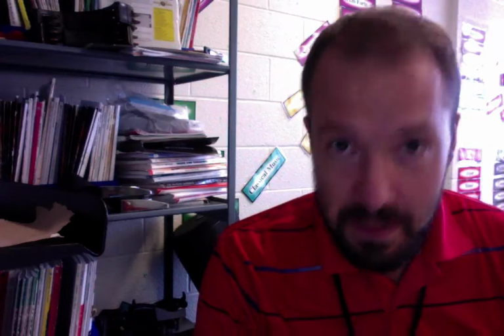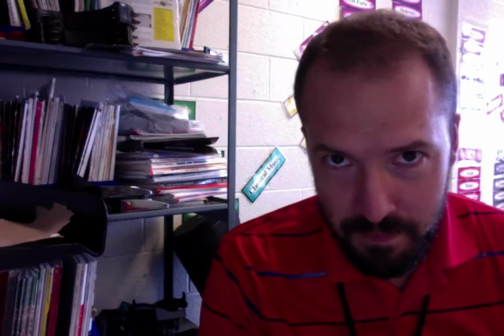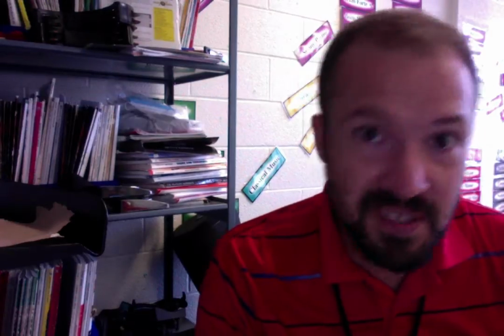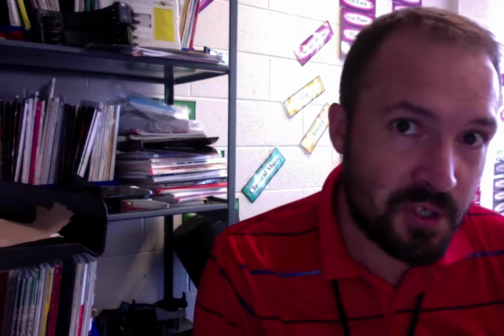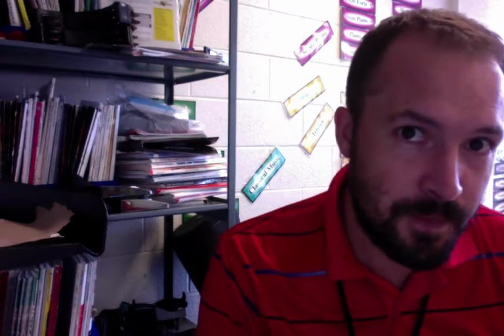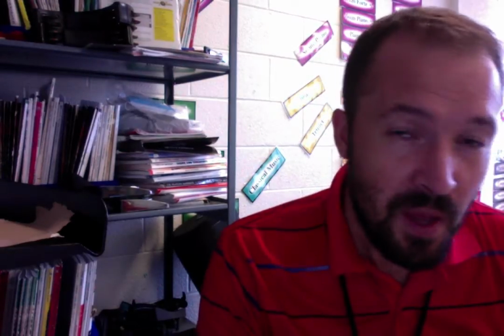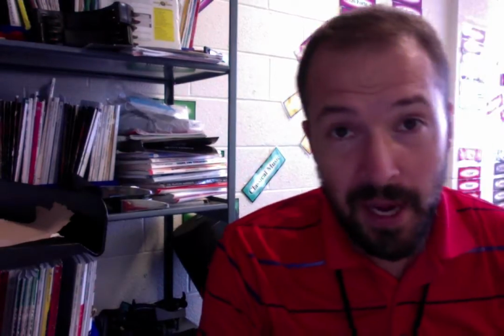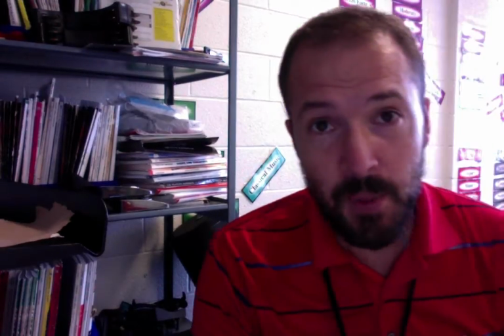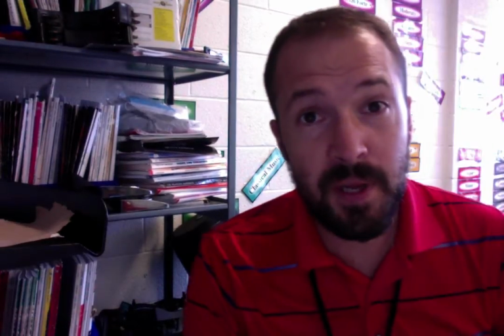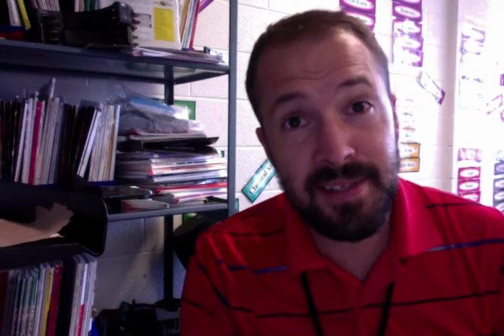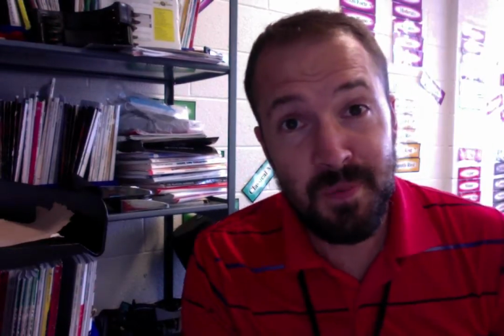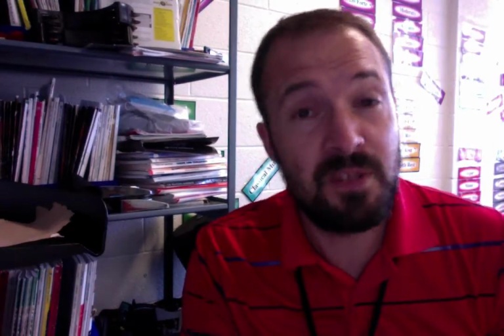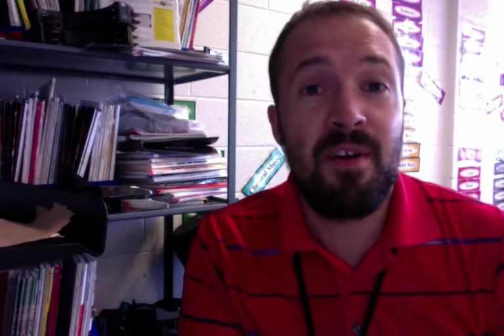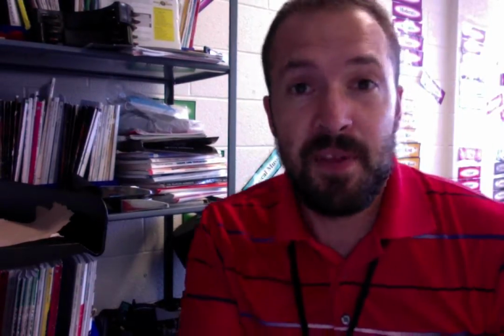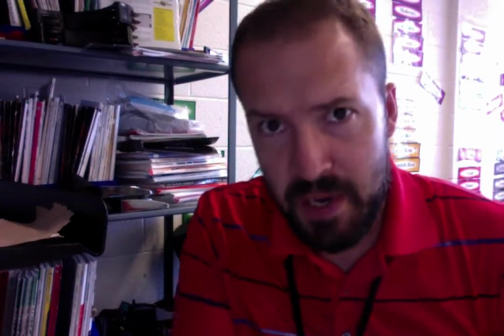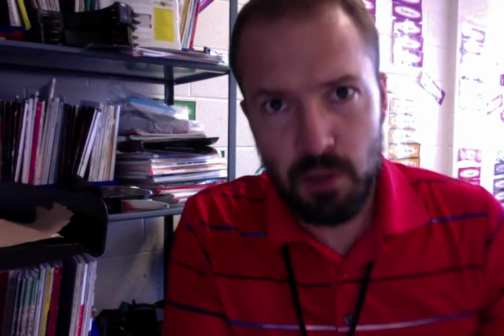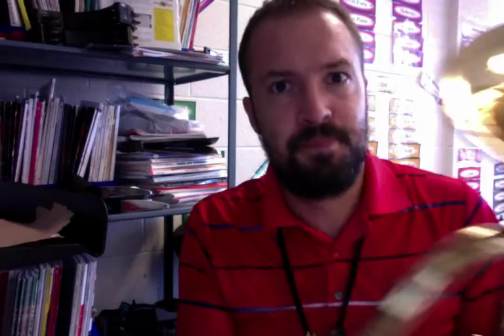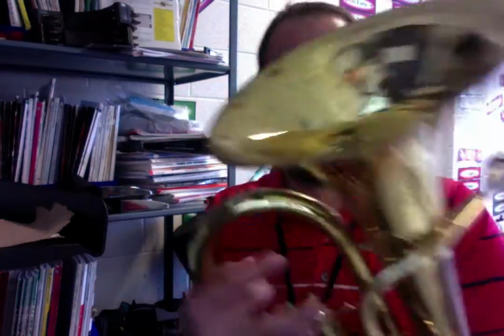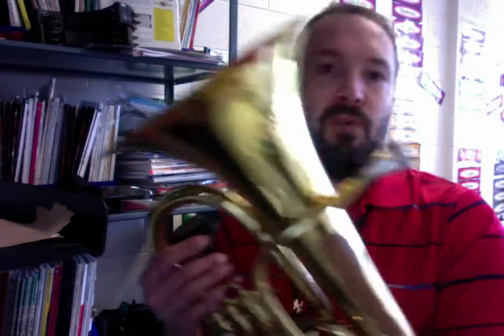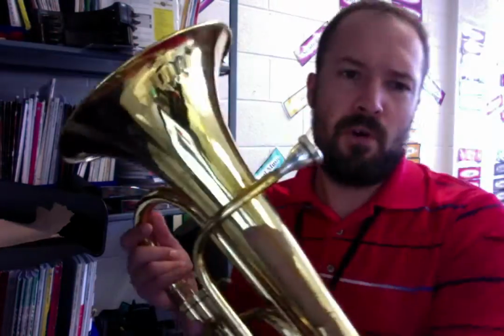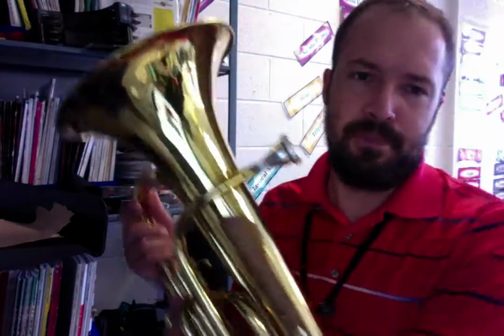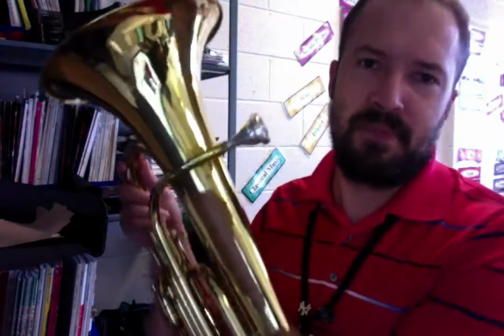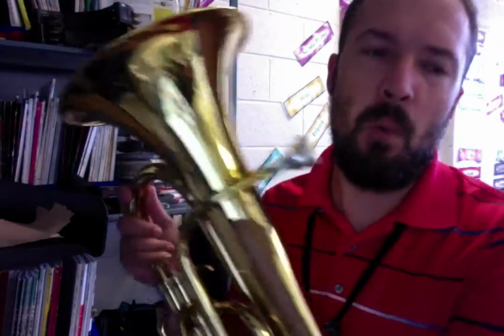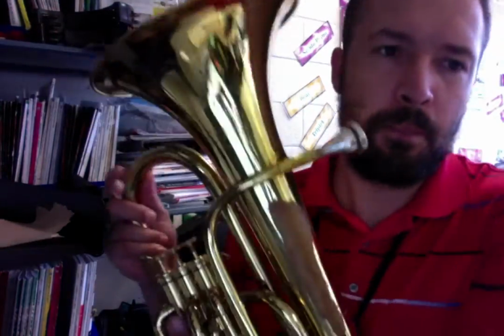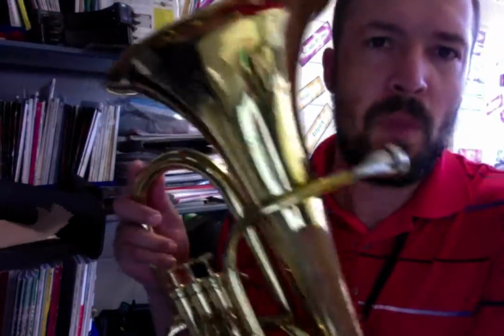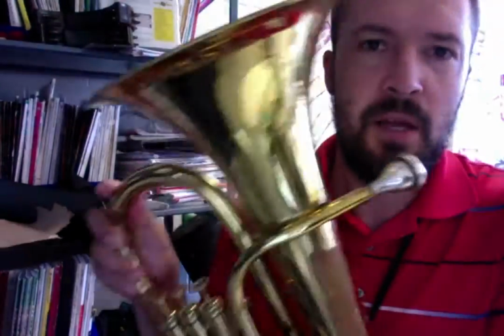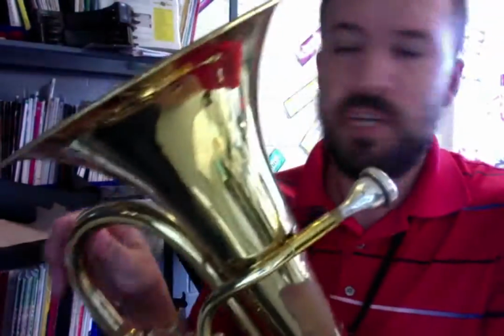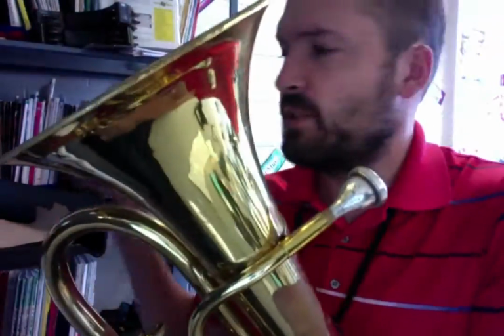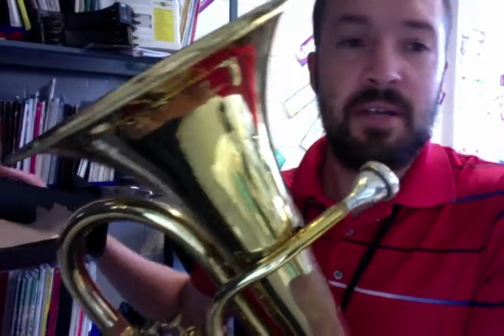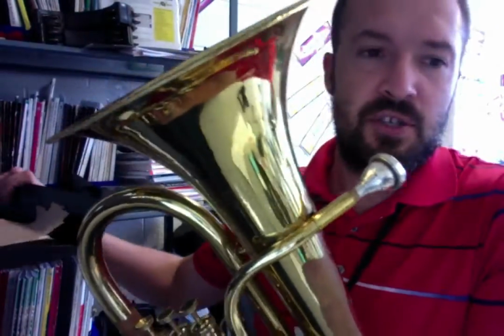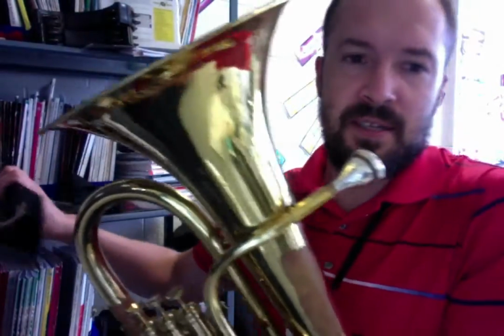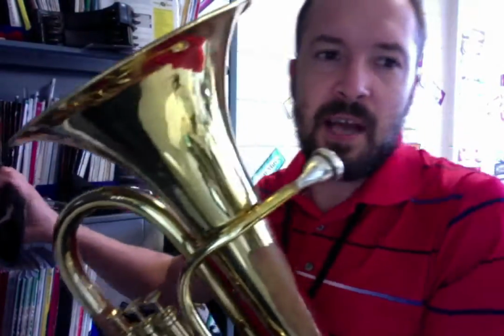Hello, Mr. Voici here, and we're going to get some notes out on this baritone euphonium. So check this out.